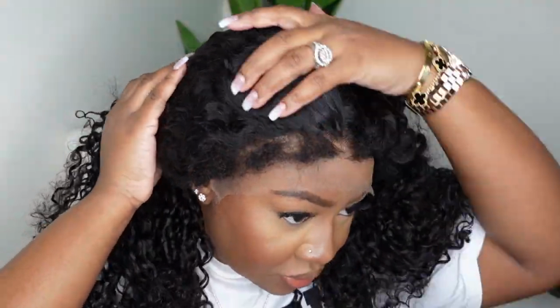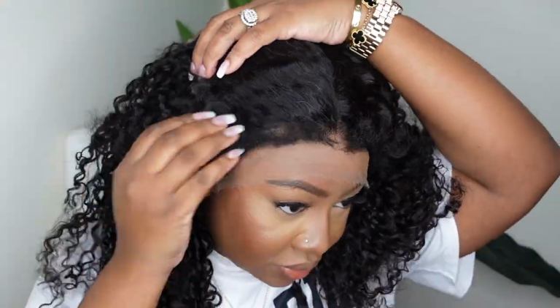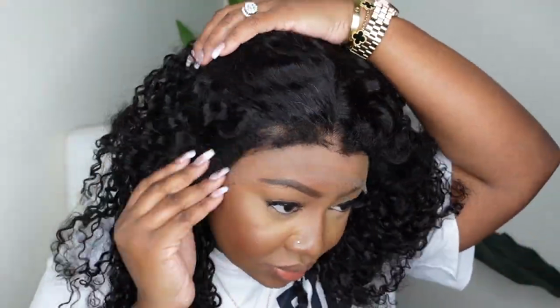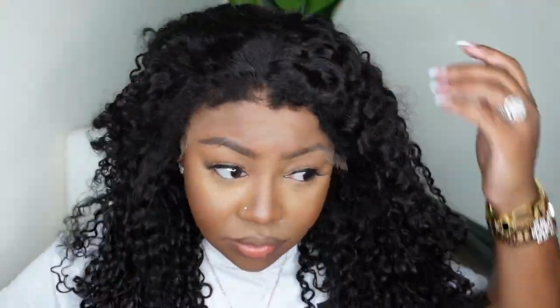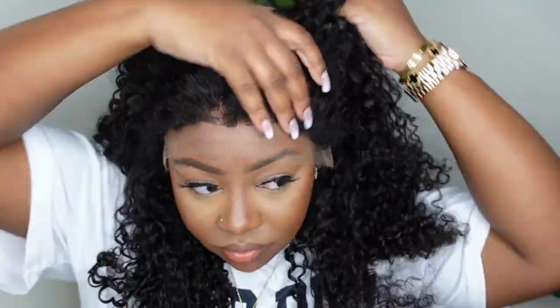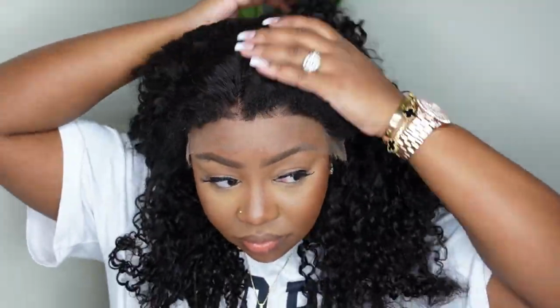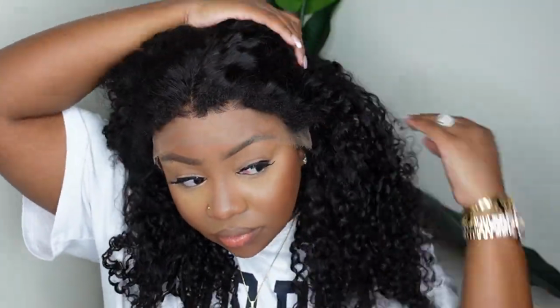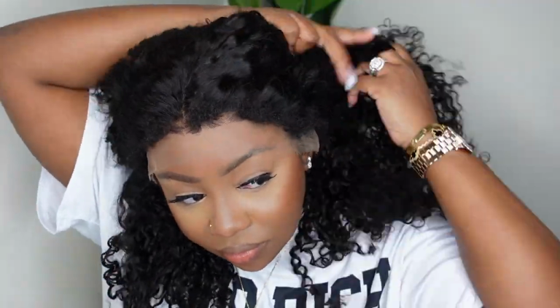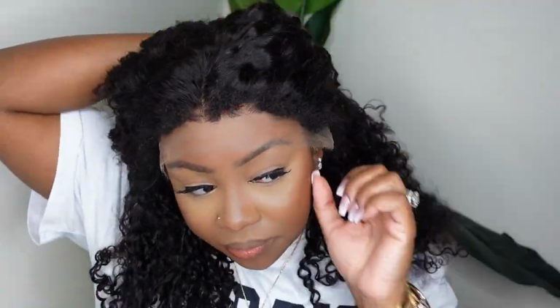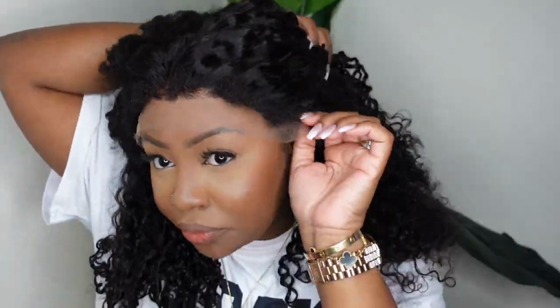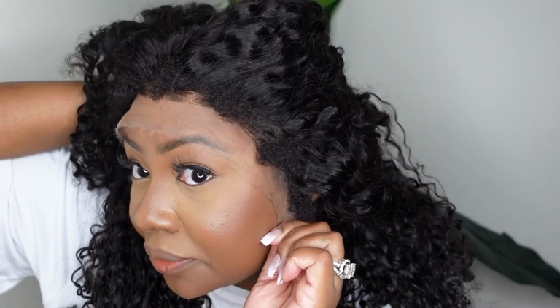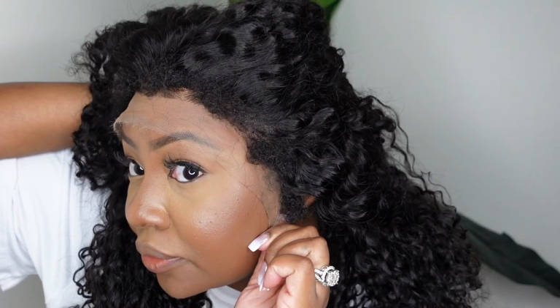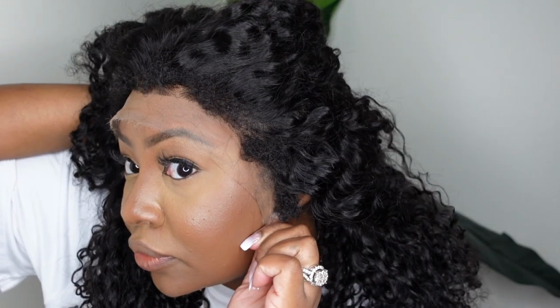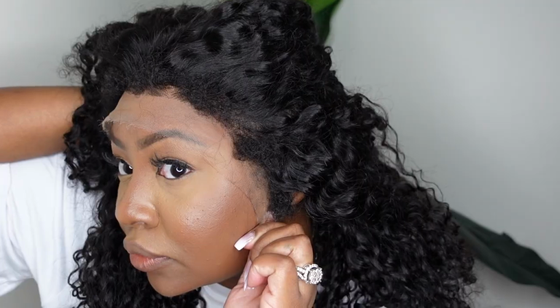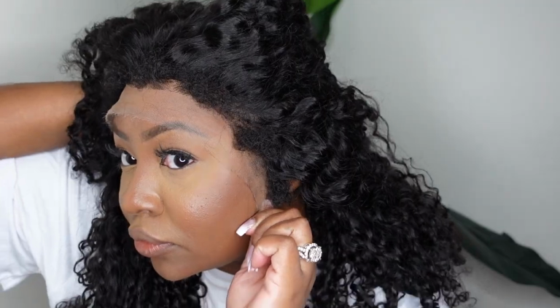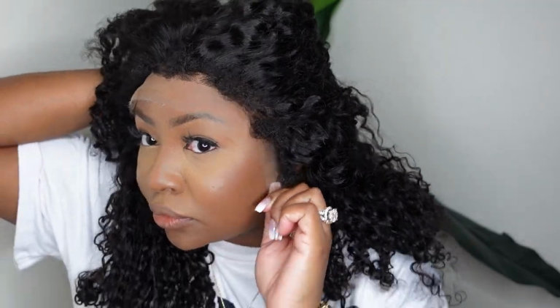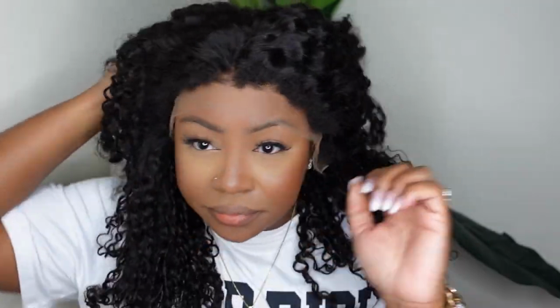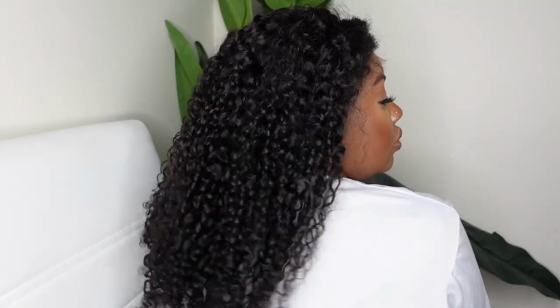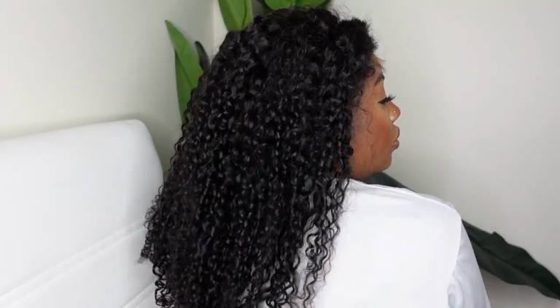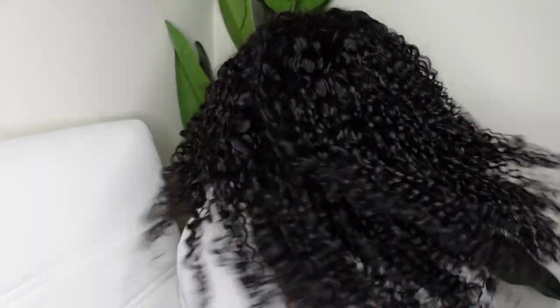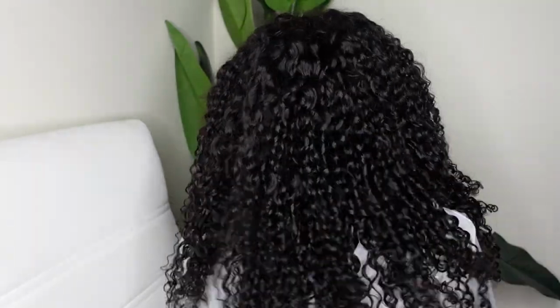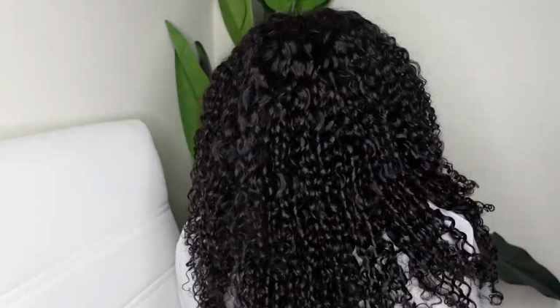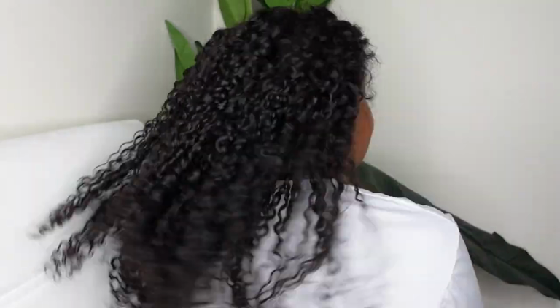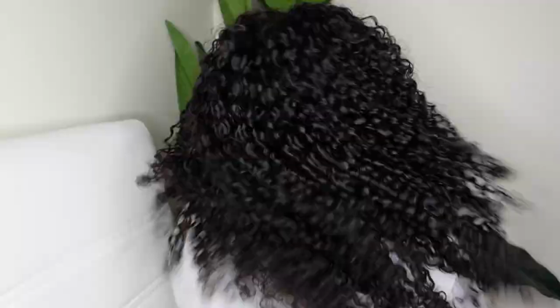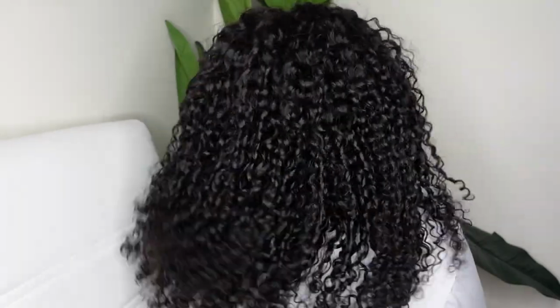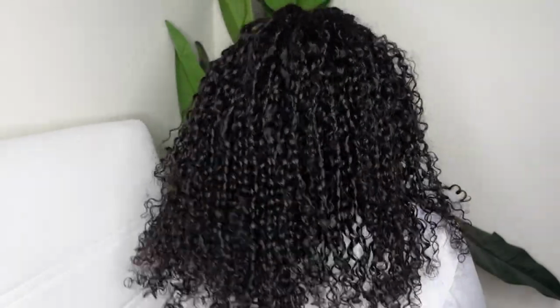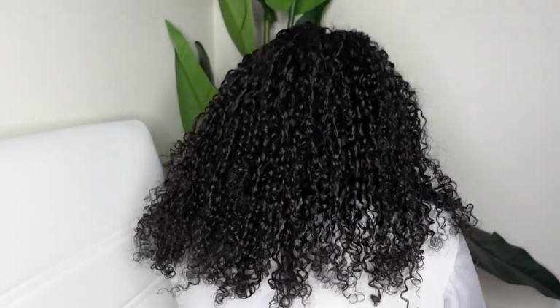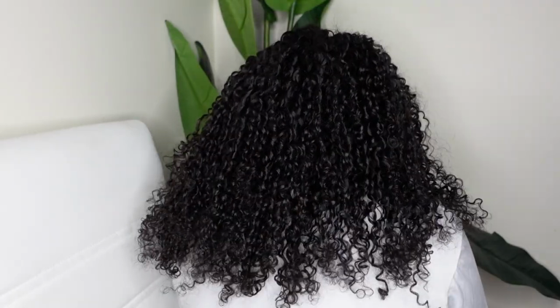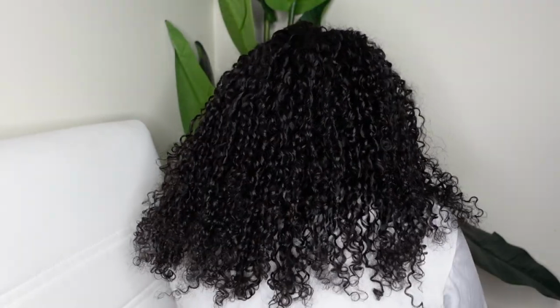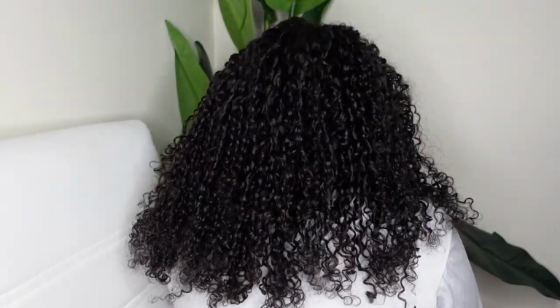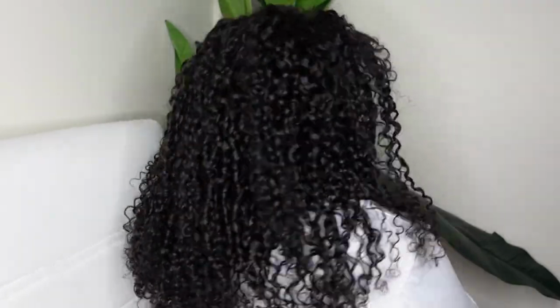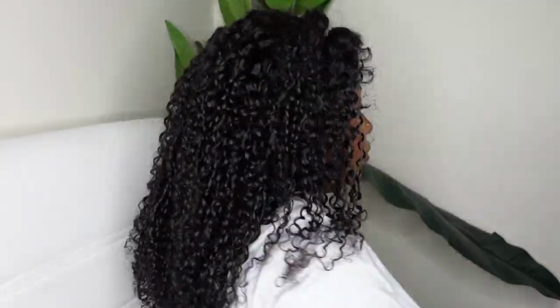Here is a look at what the edges look like on before you do any customizations, and this is what the wig looks like from the back.